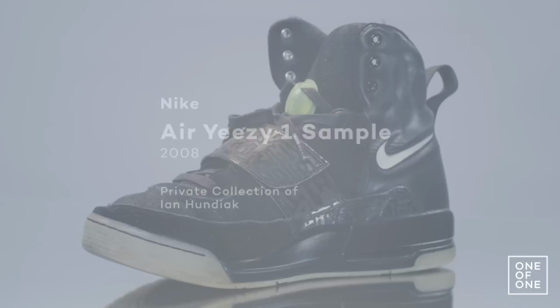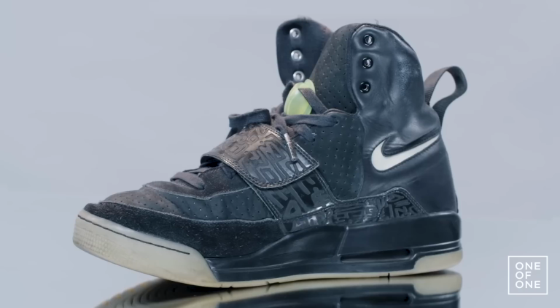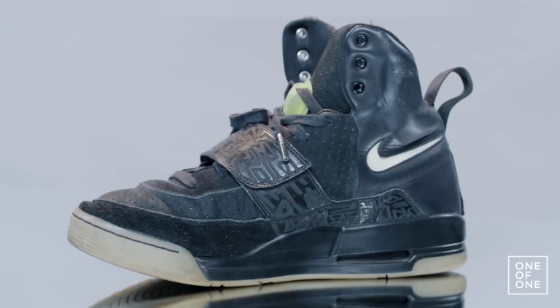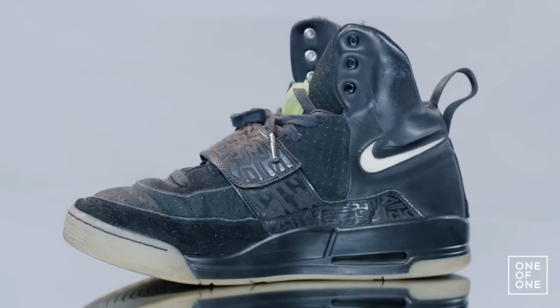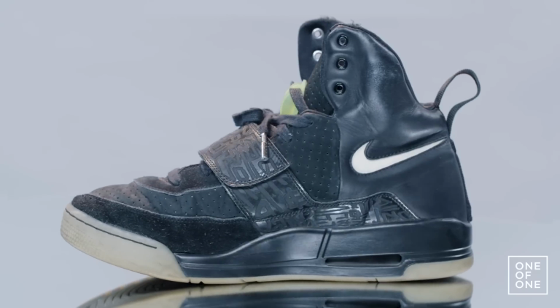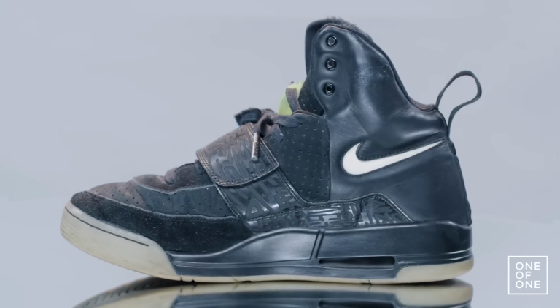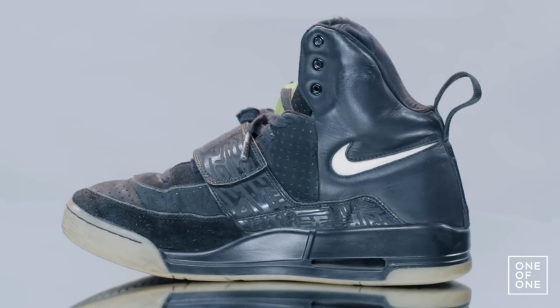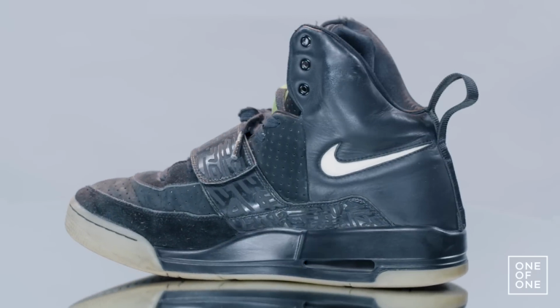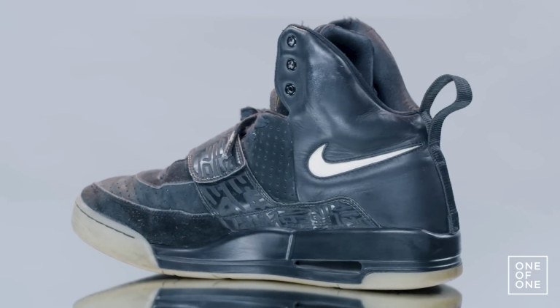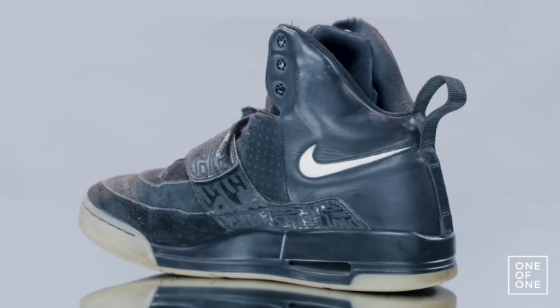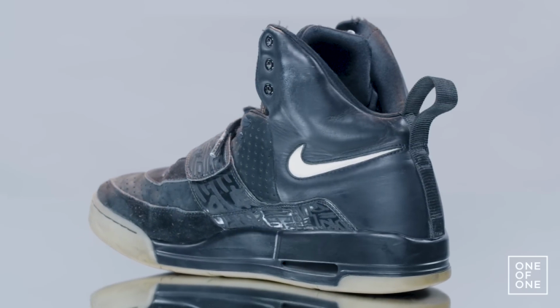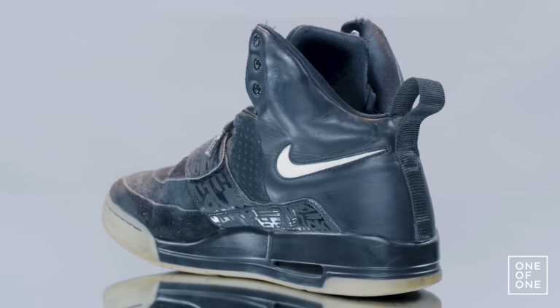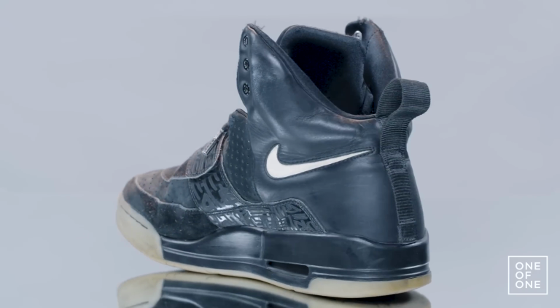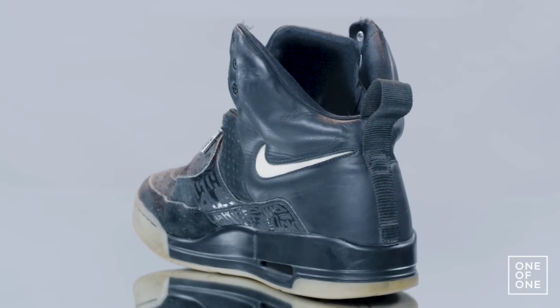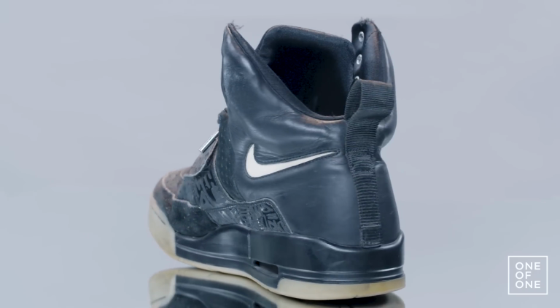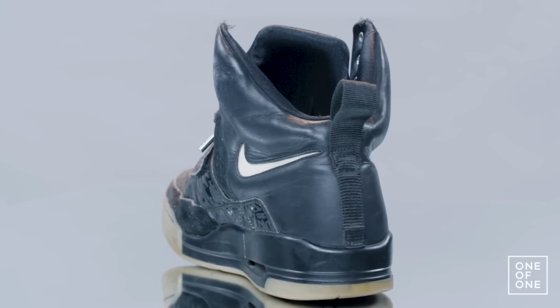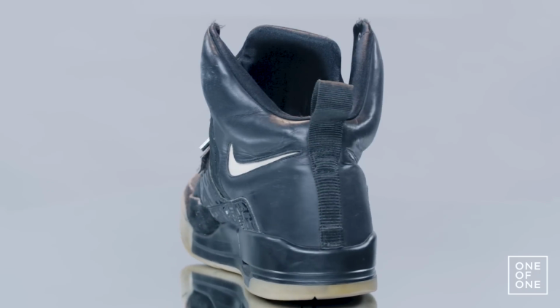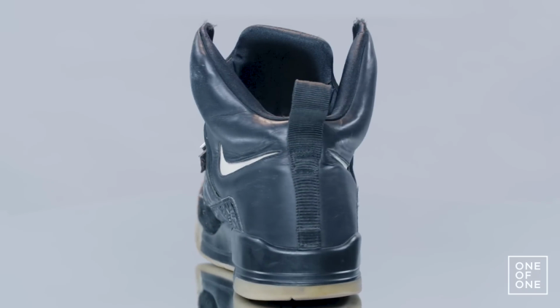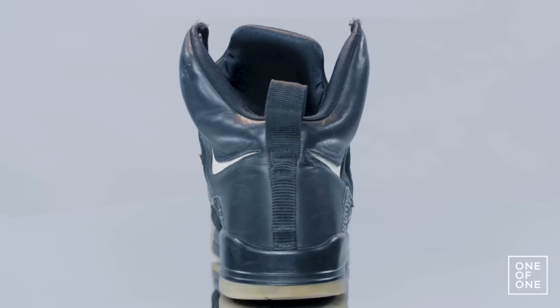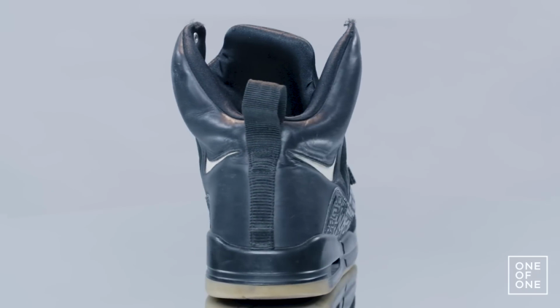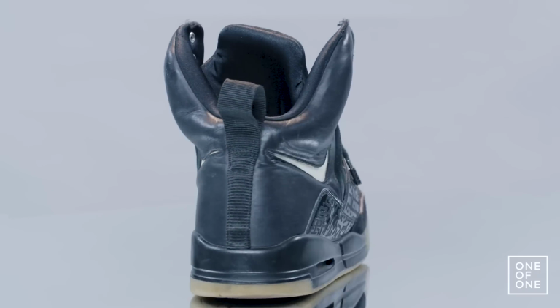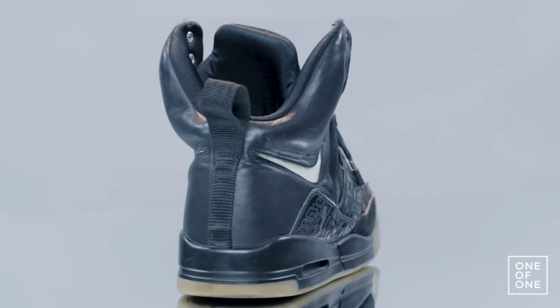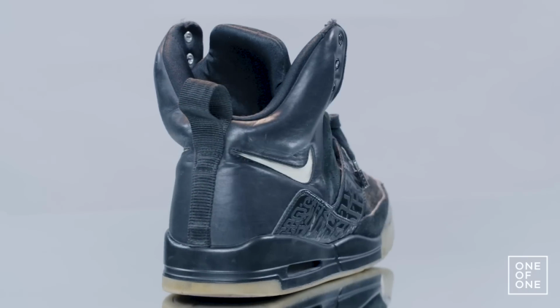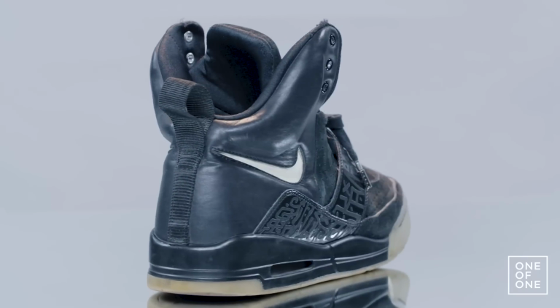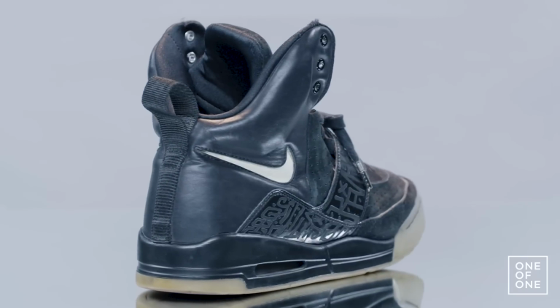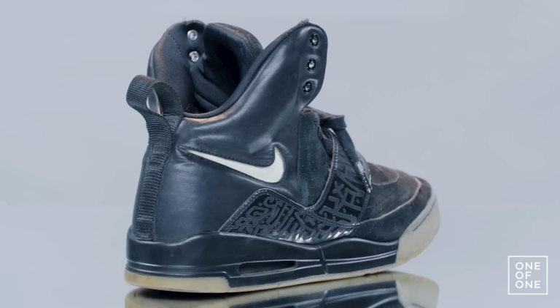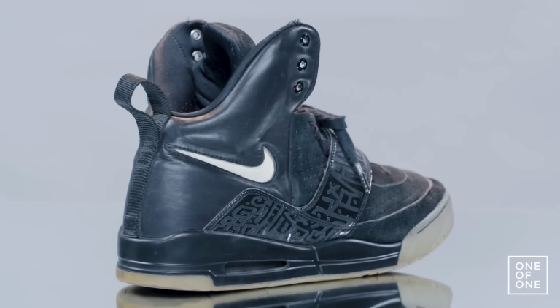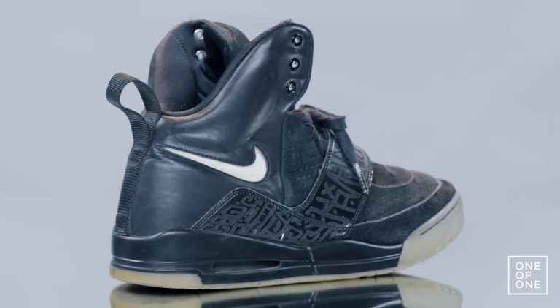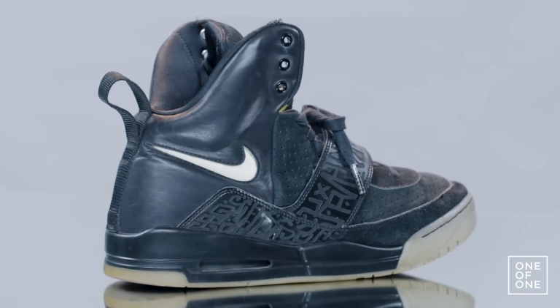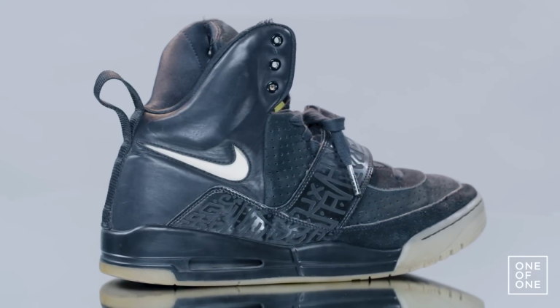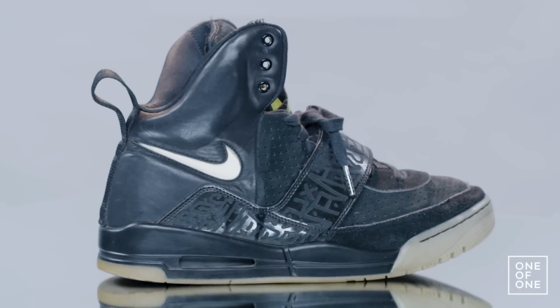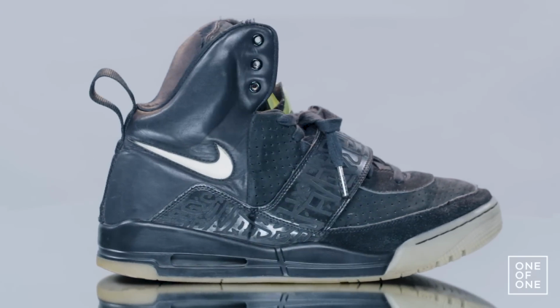My name is Ian Huntyak, and this is a one-of-one laser Nike Air Yeezy 1 sample.